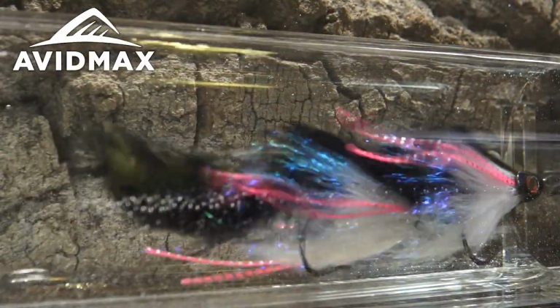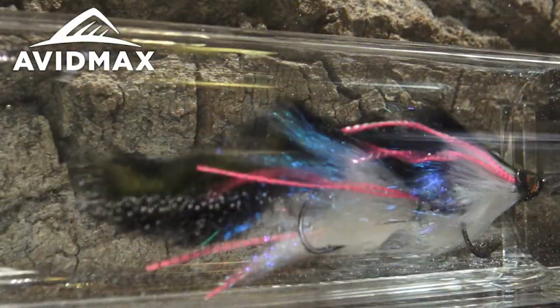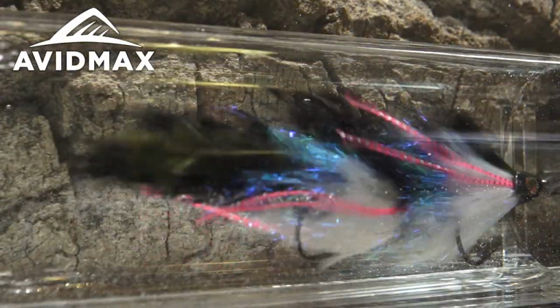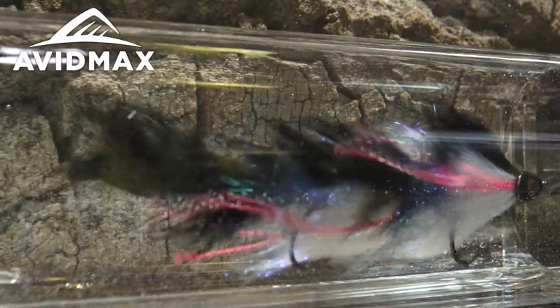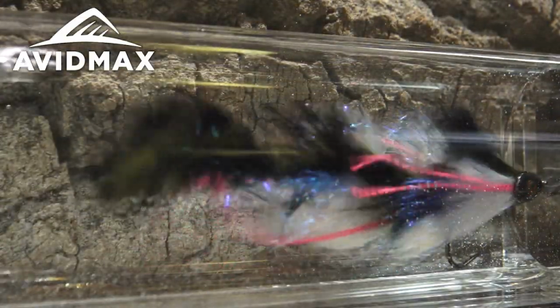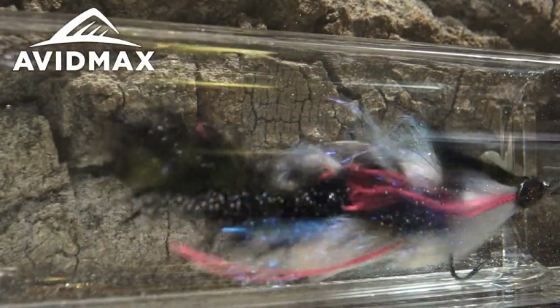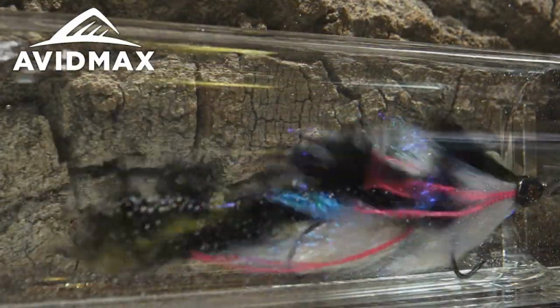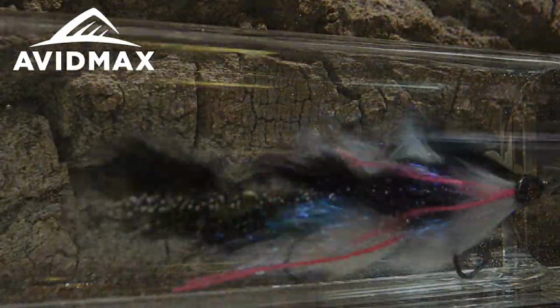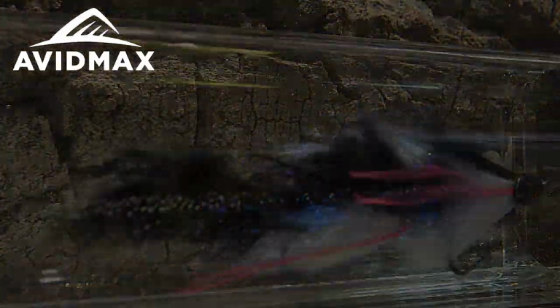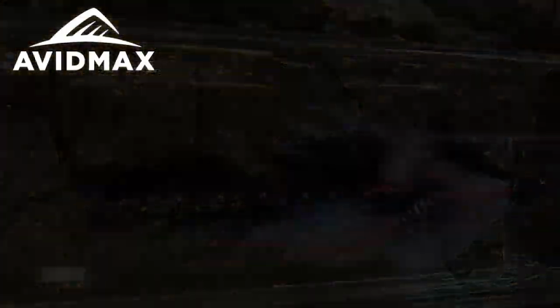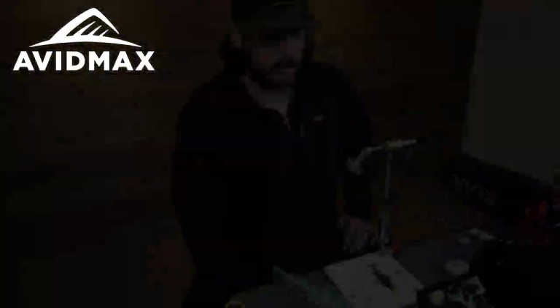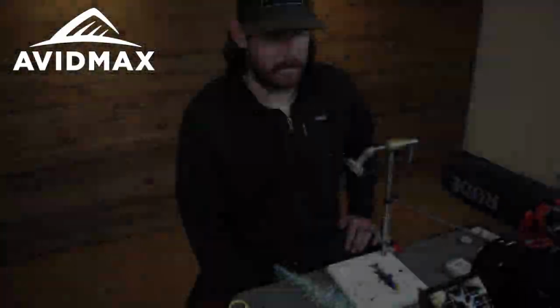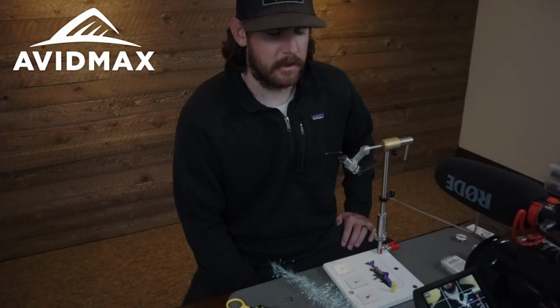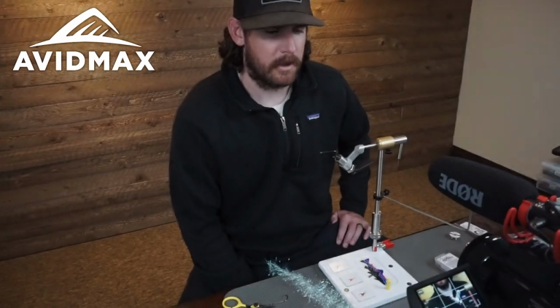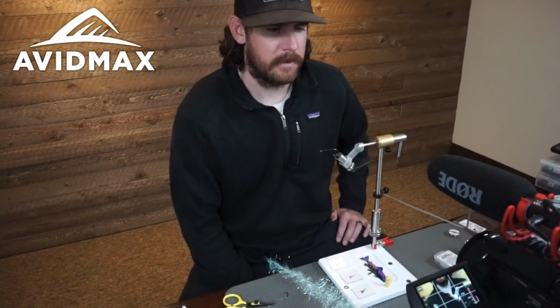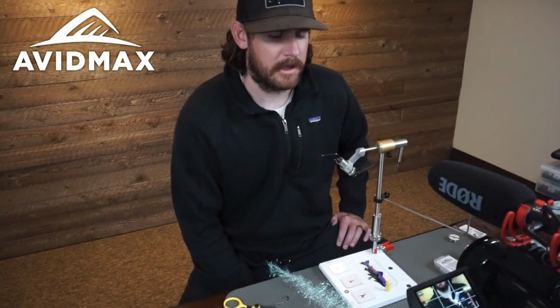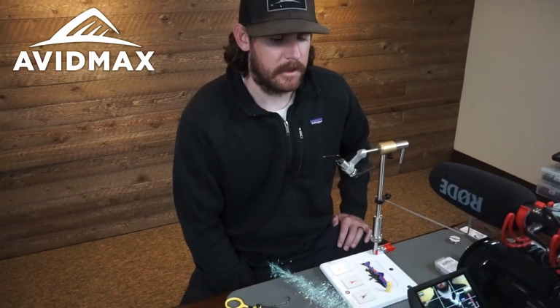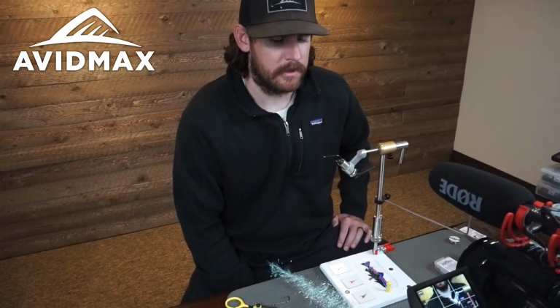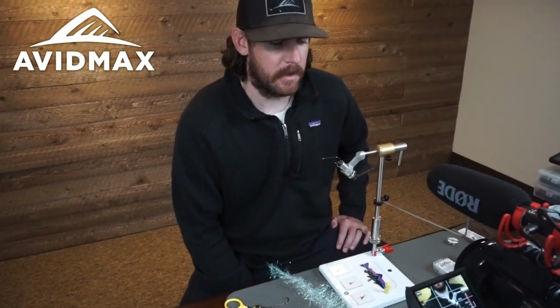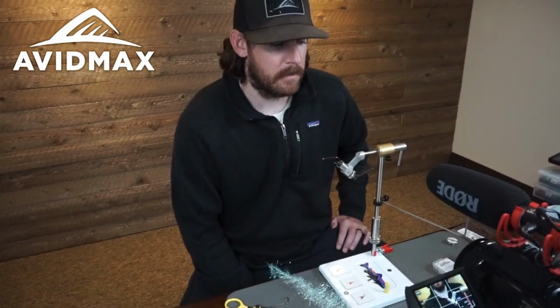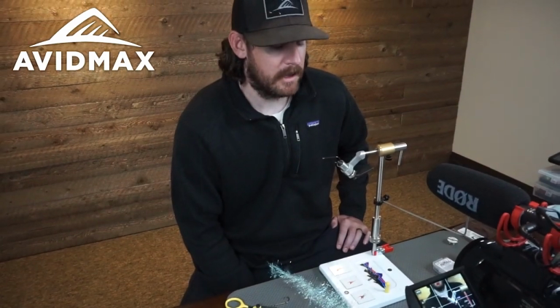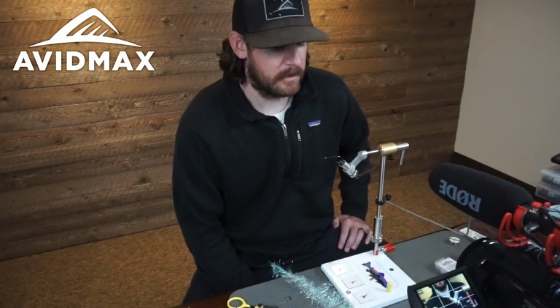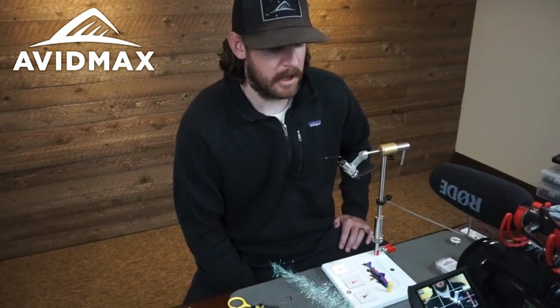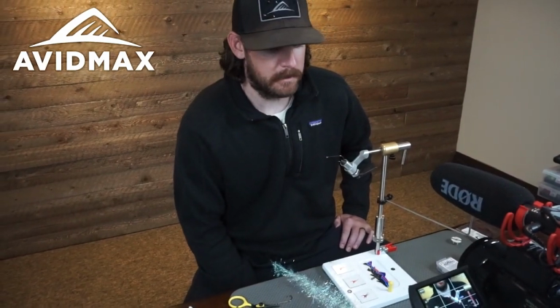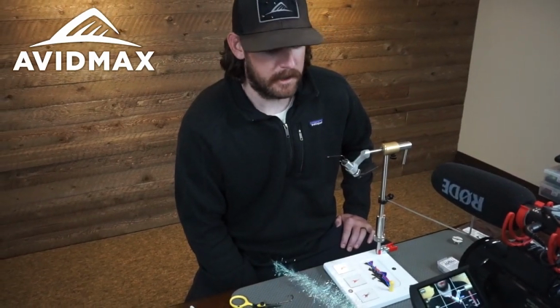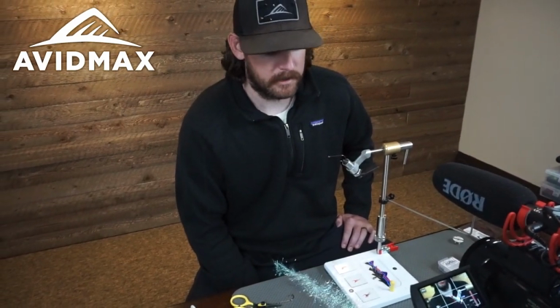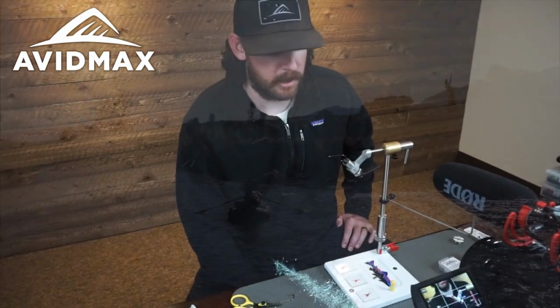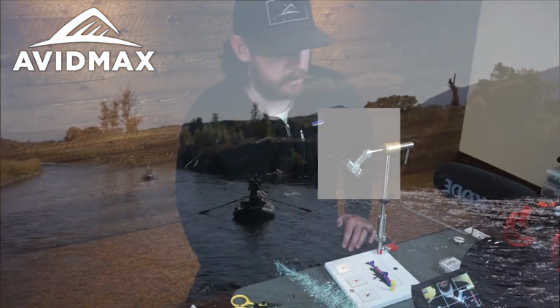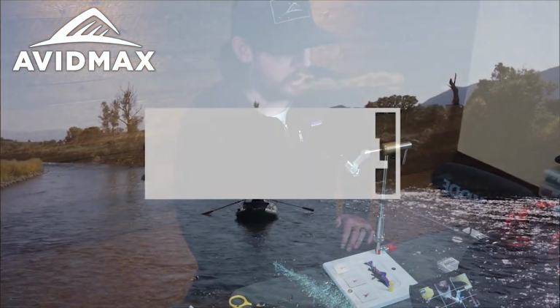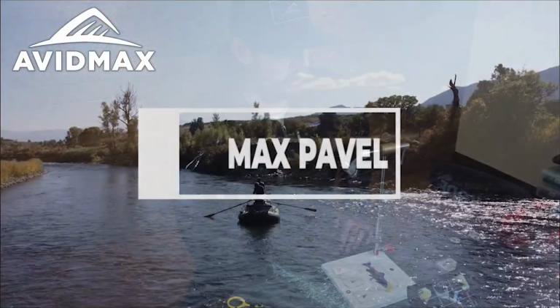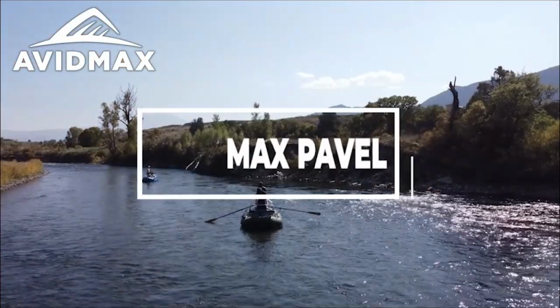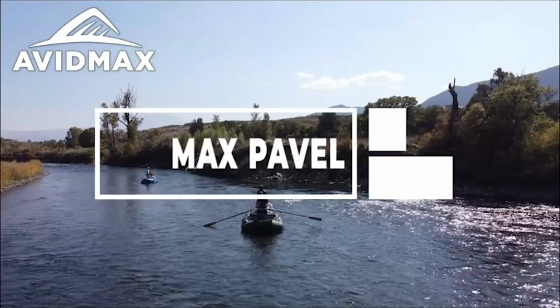Thank you so much for joining us. Hey guys, welcome back to another Fly Tying Tuesday with Avid Max. My name is Max and today we're going to be tying the Candyman.